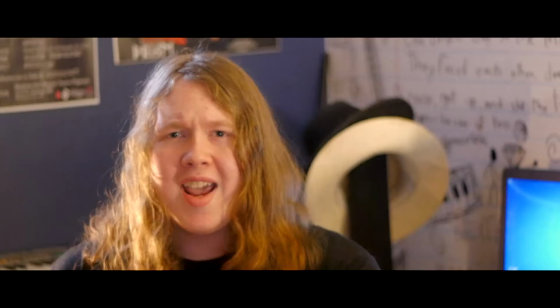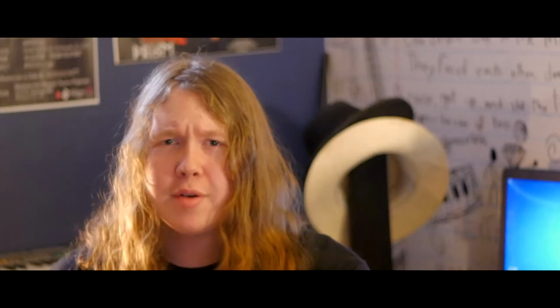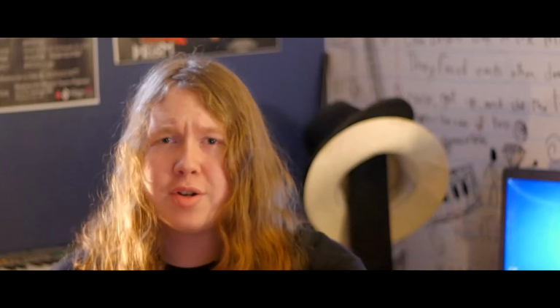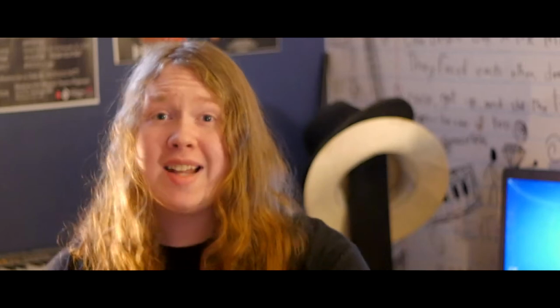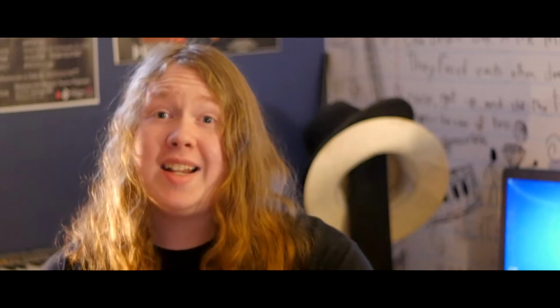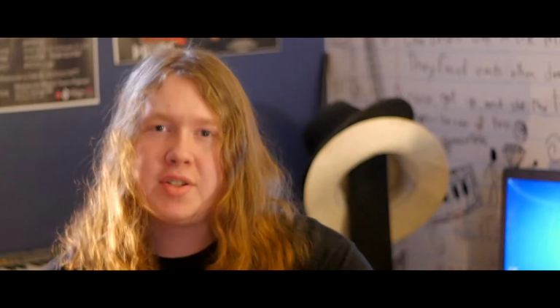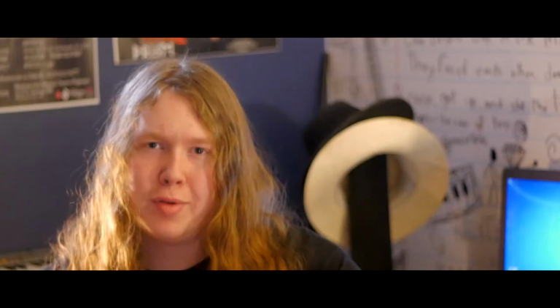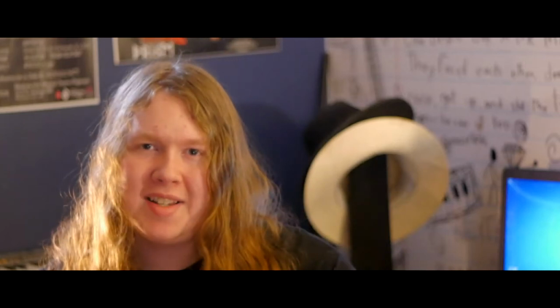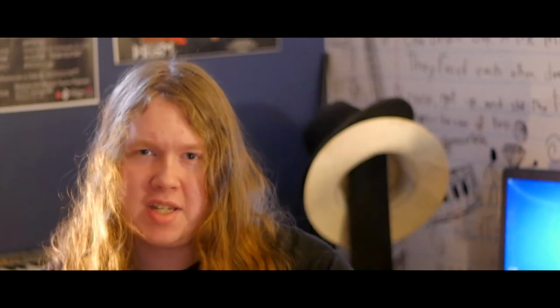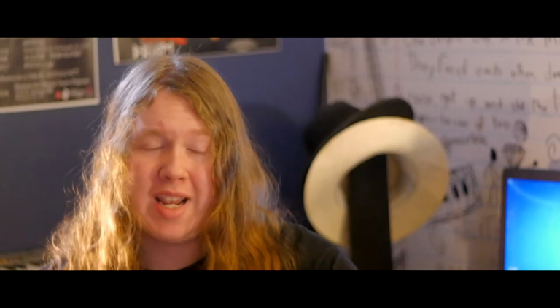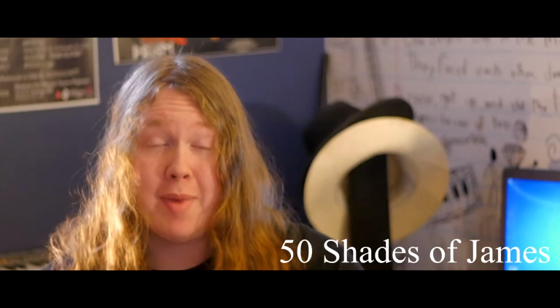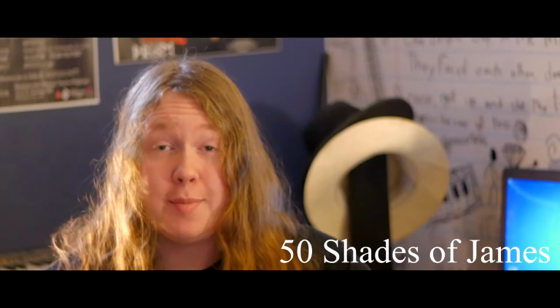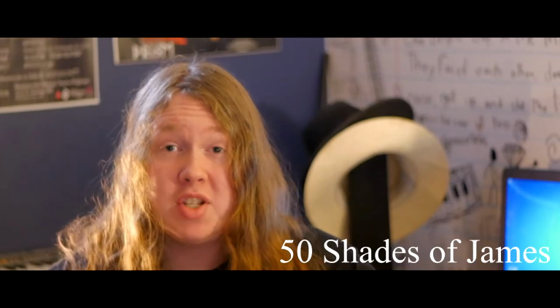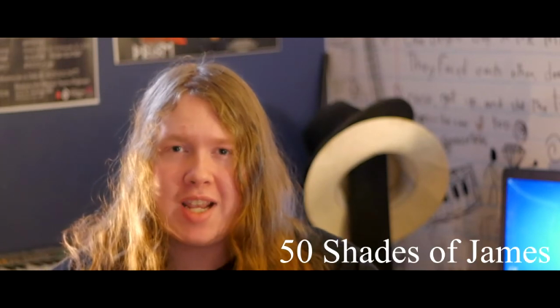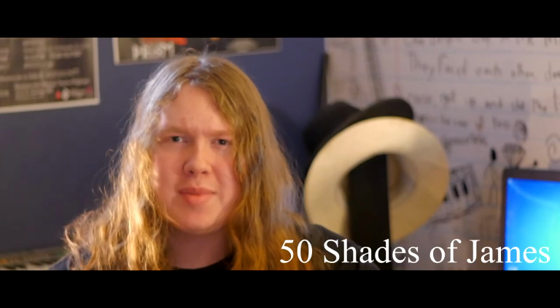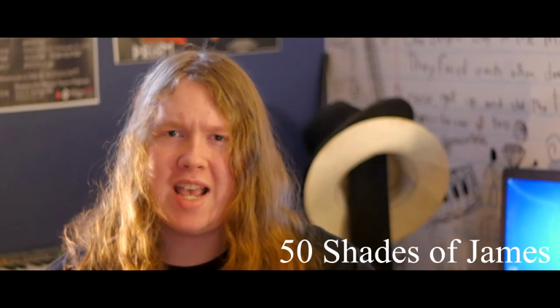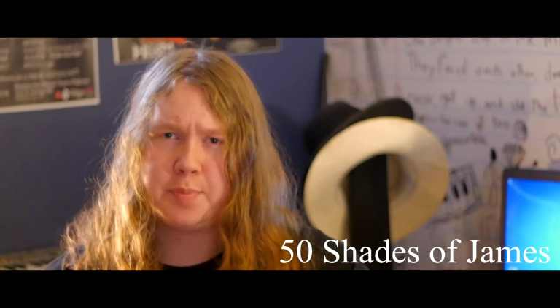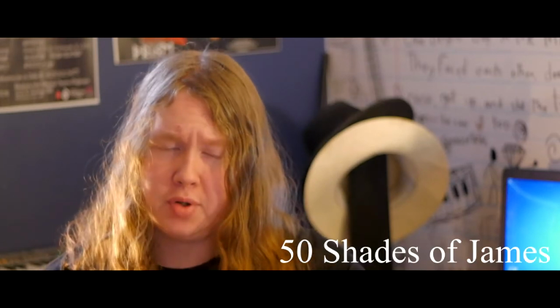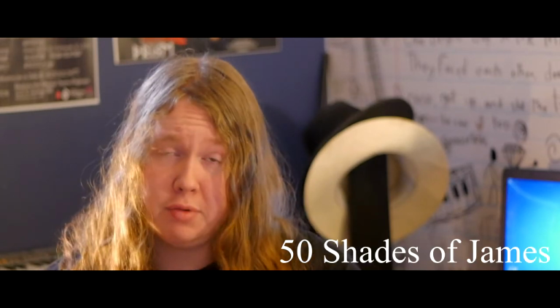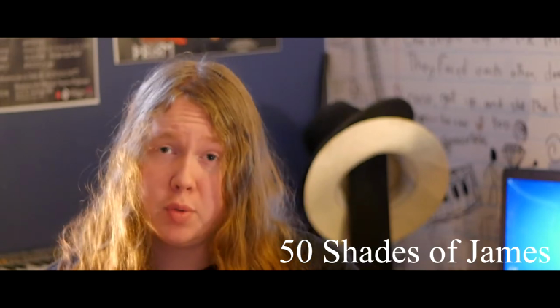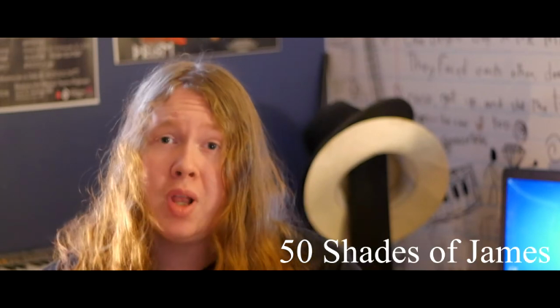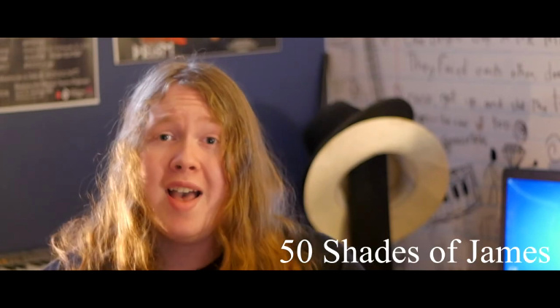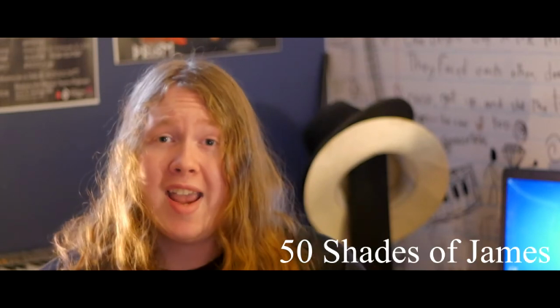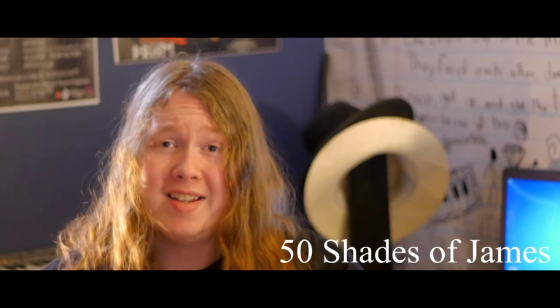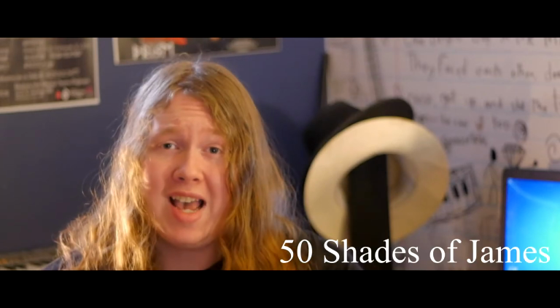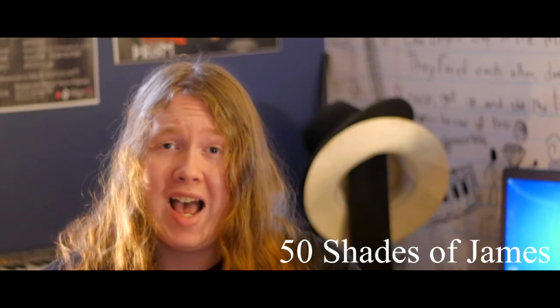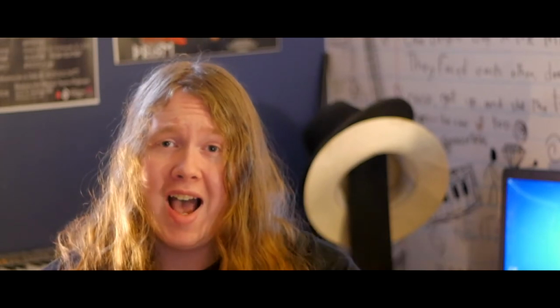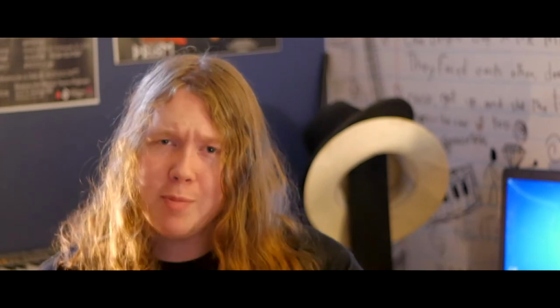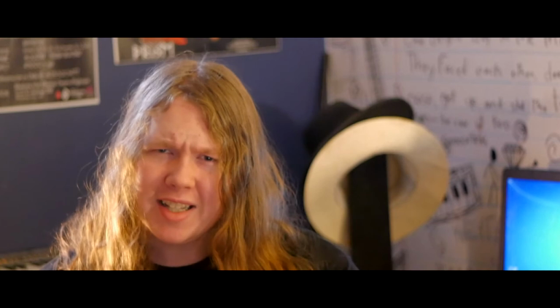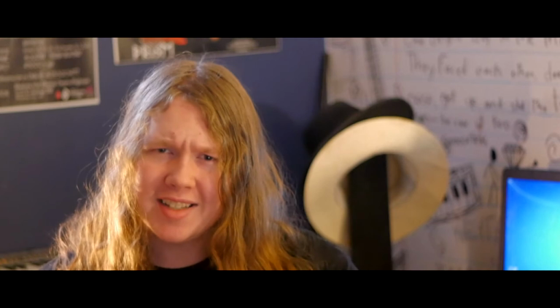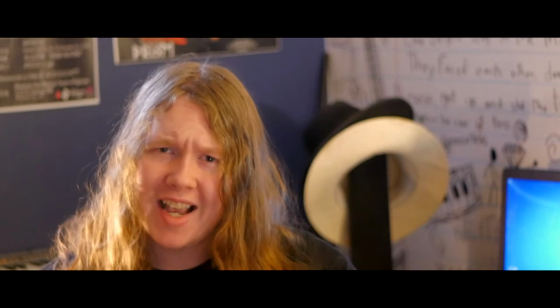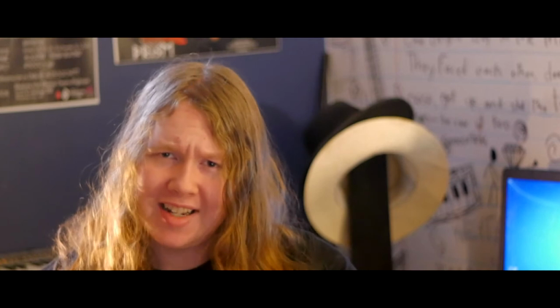Hey there, Internet! It is great to see you again. My name is James, as per usual, and I'm really excited.